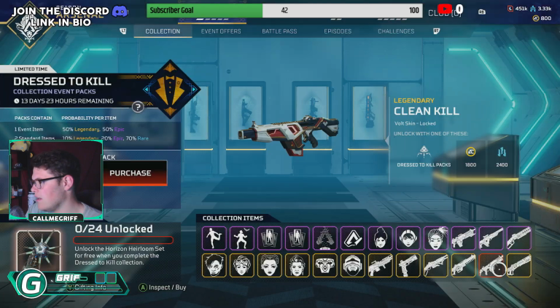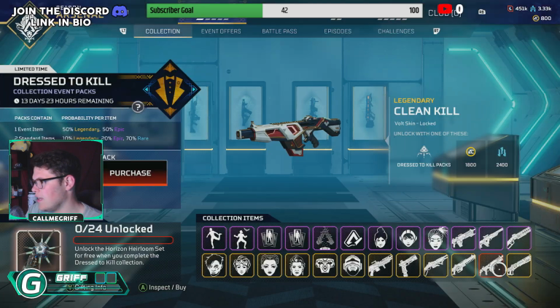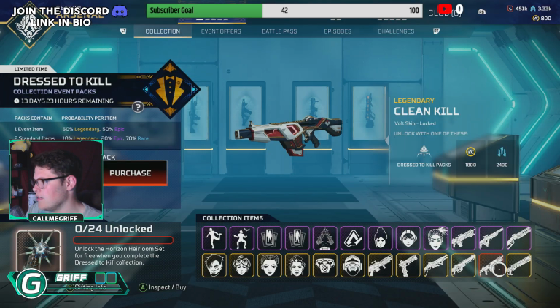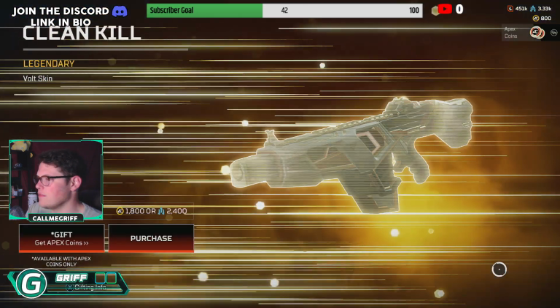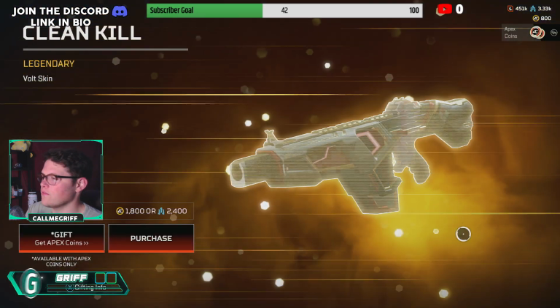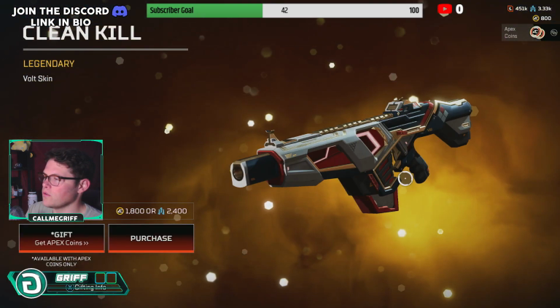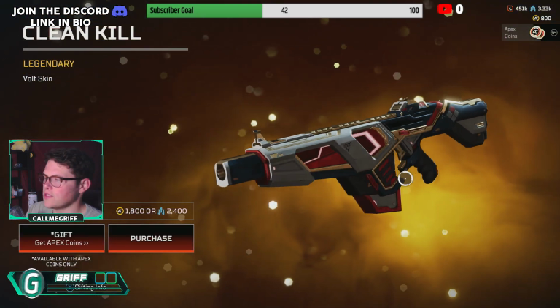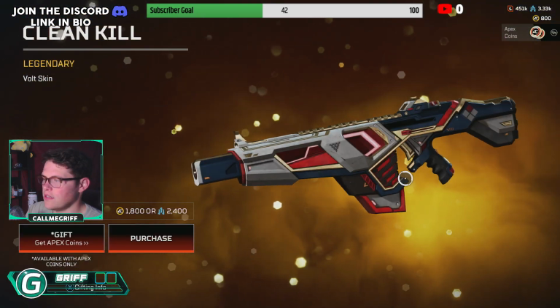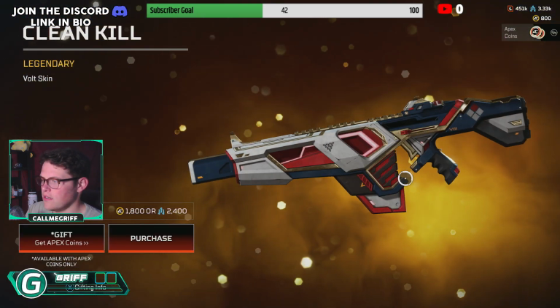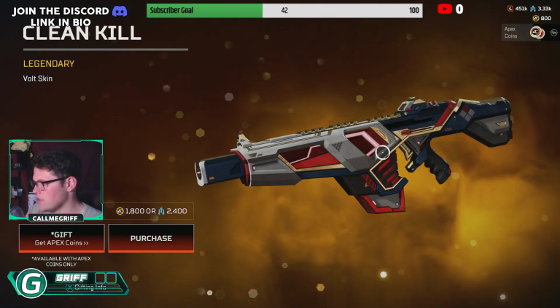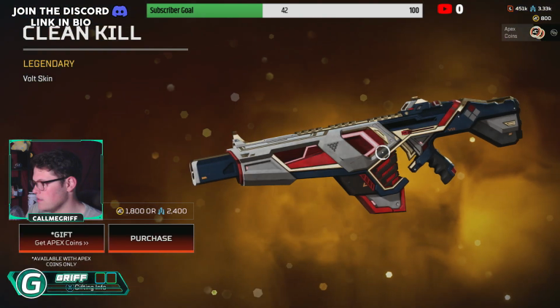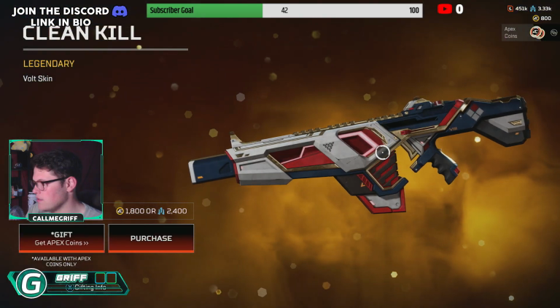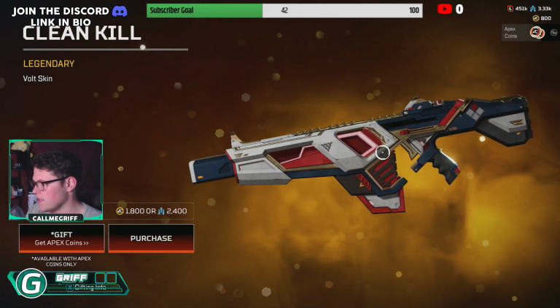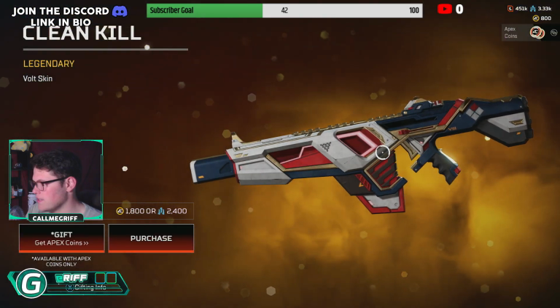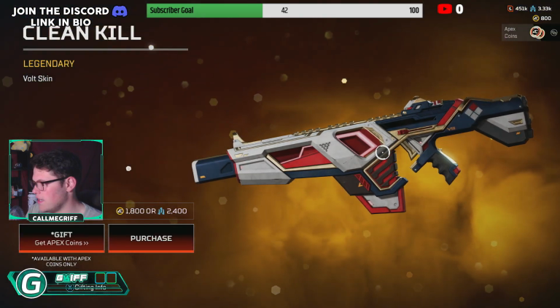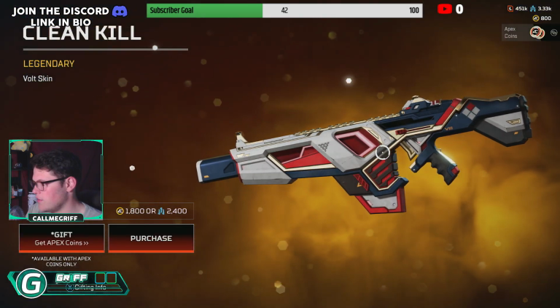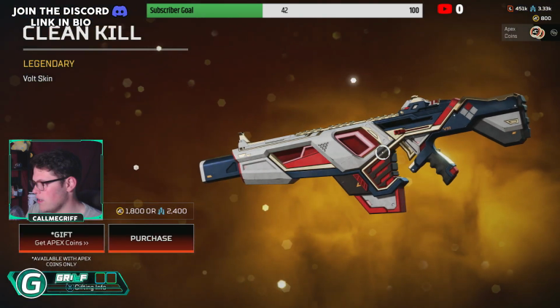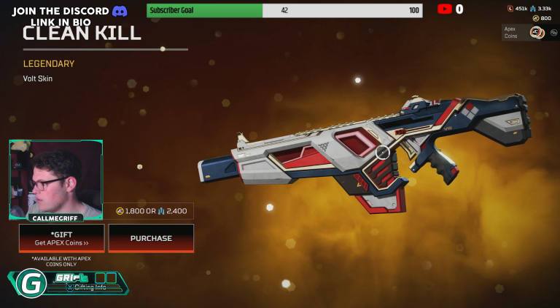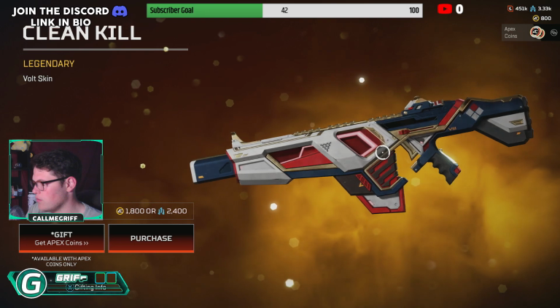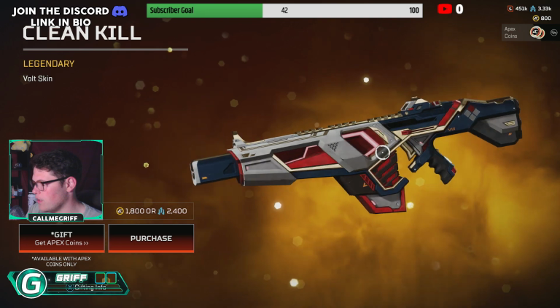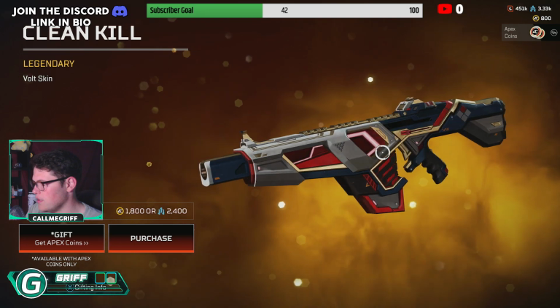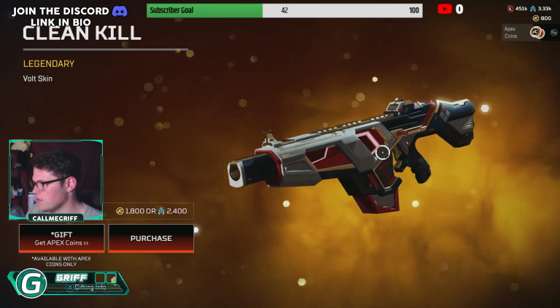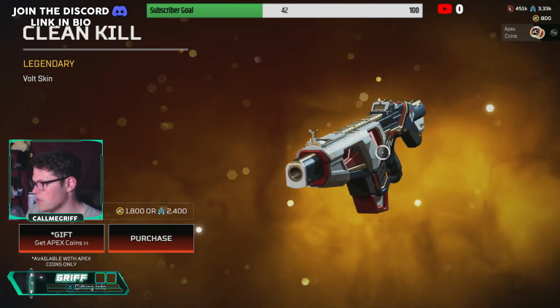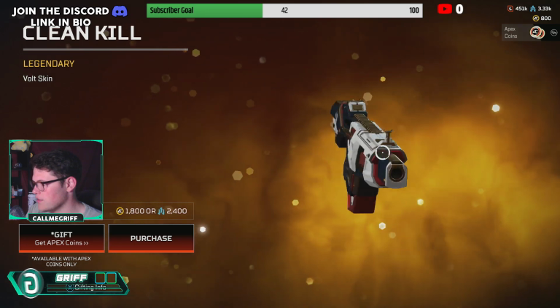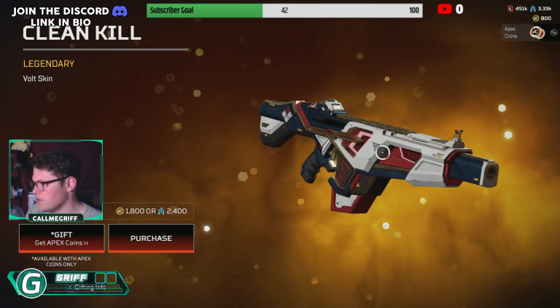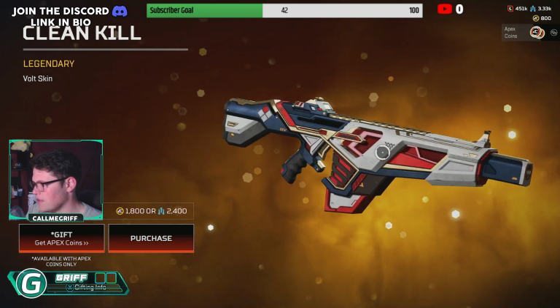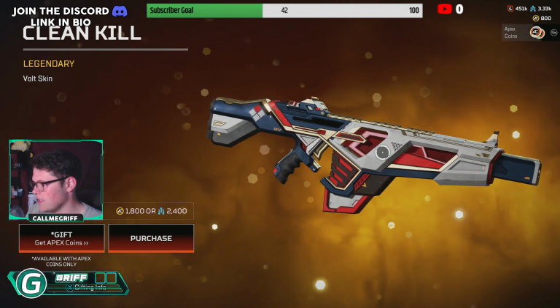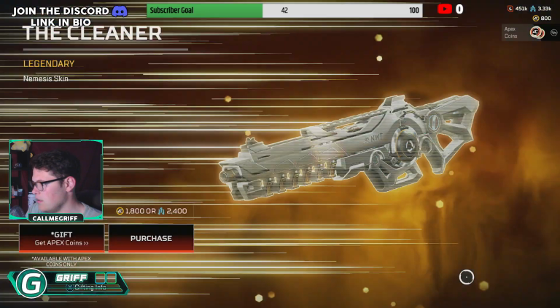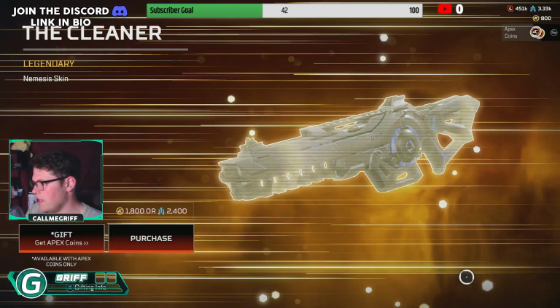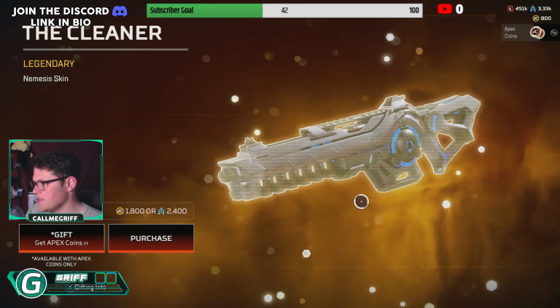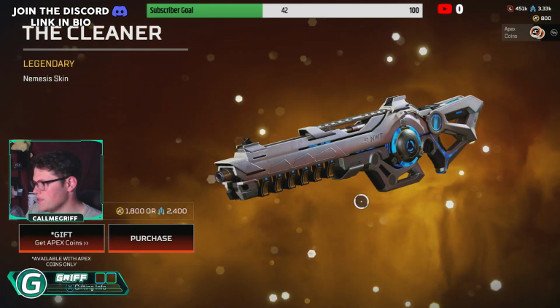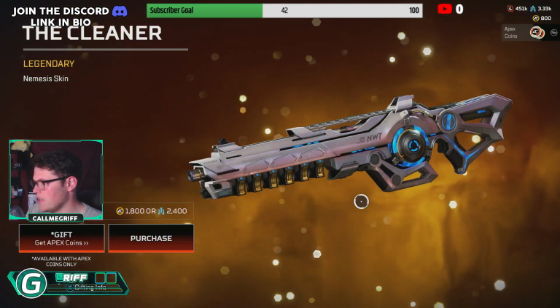Got a Volt skin here. Looks like it's navy, red, and gold, and white — interesting color scheme, but I like it. Nemesis skin.